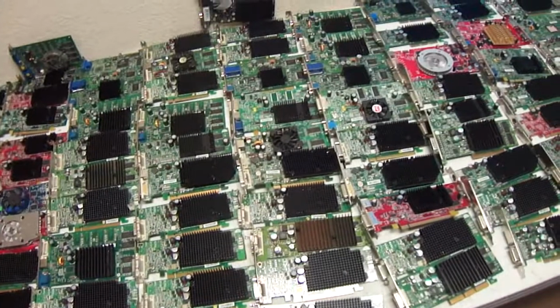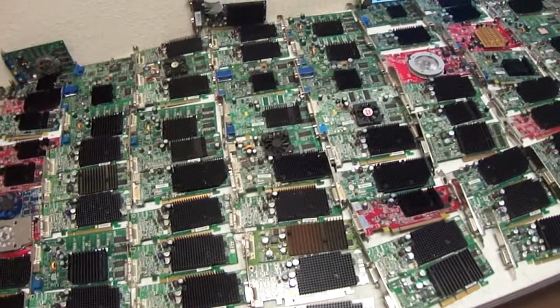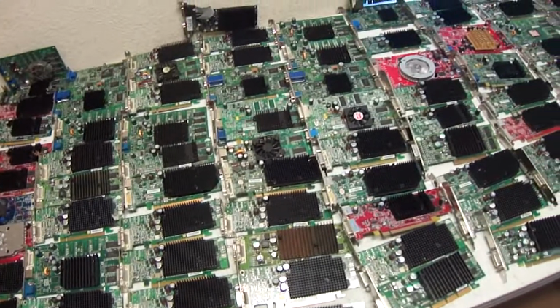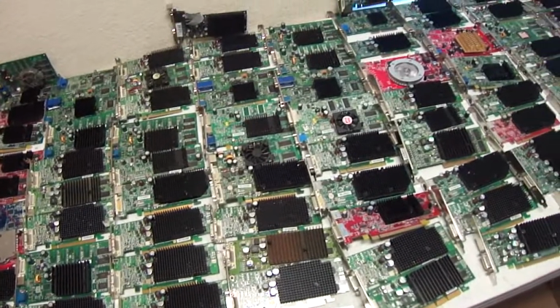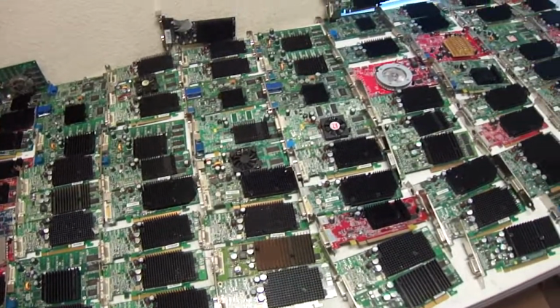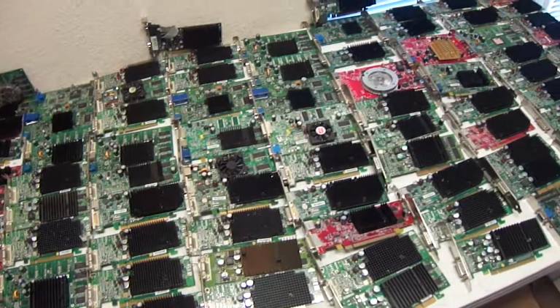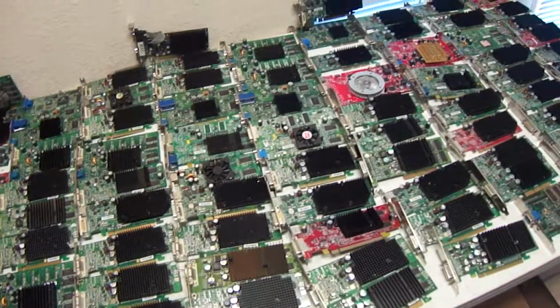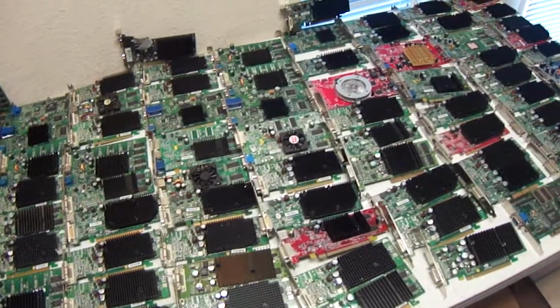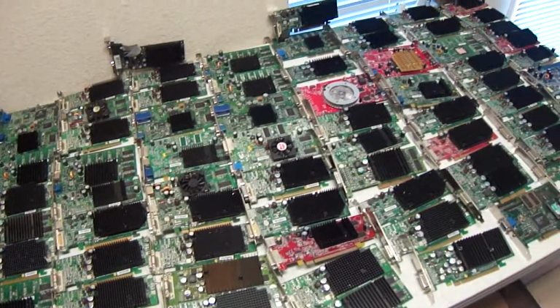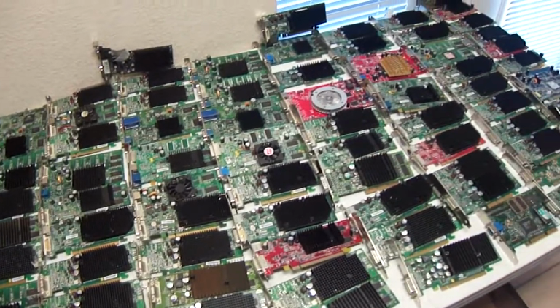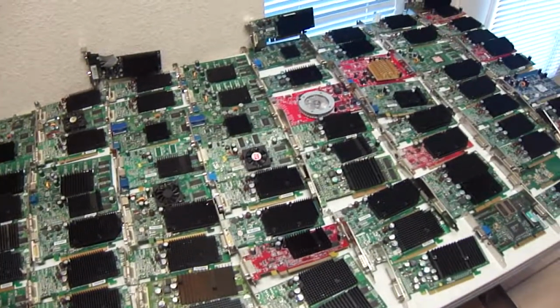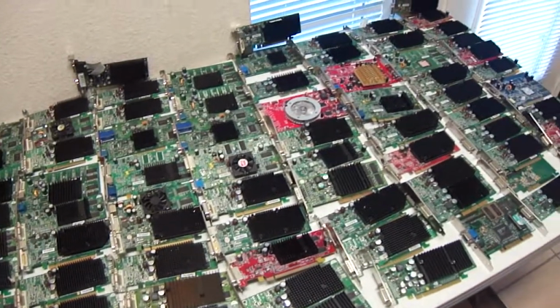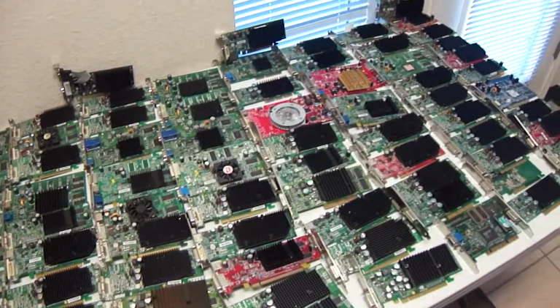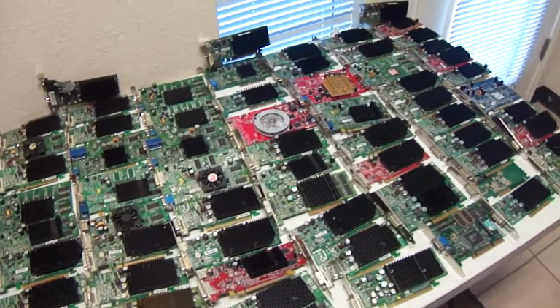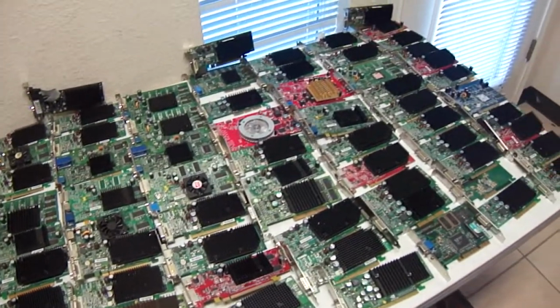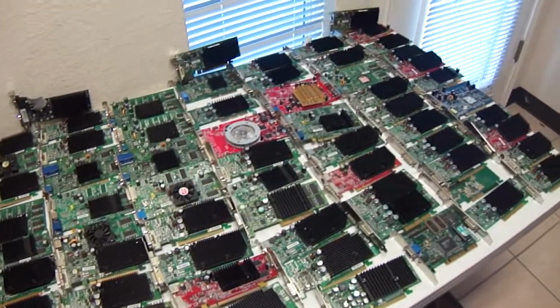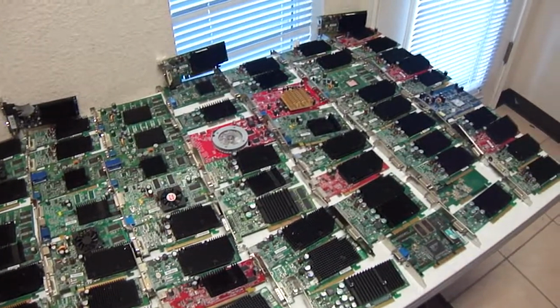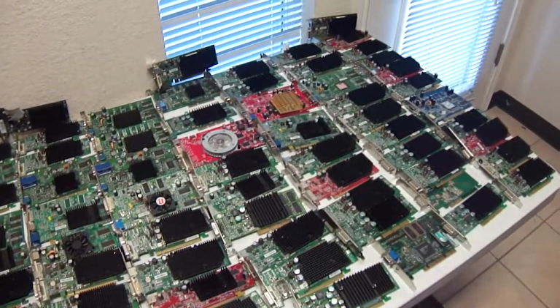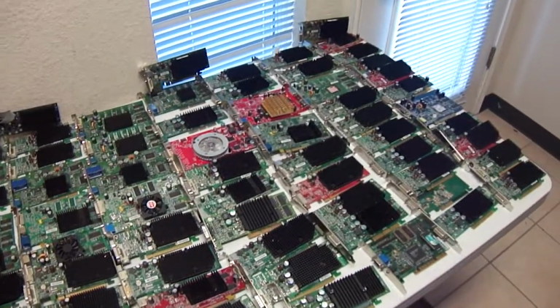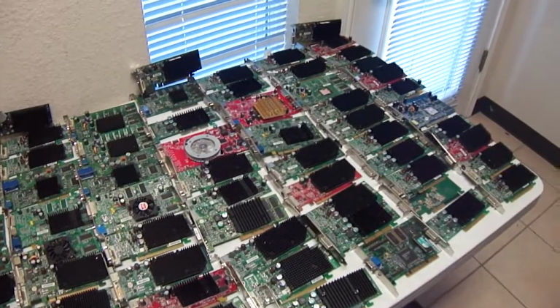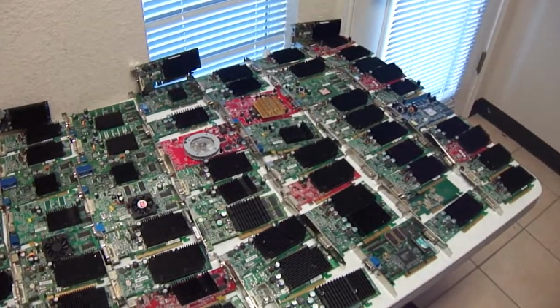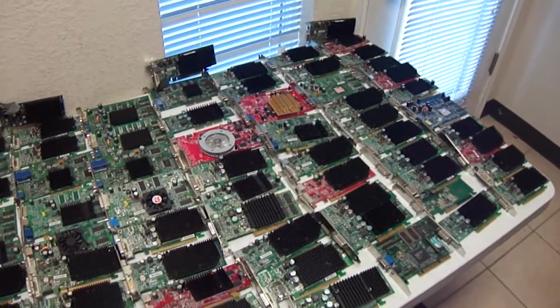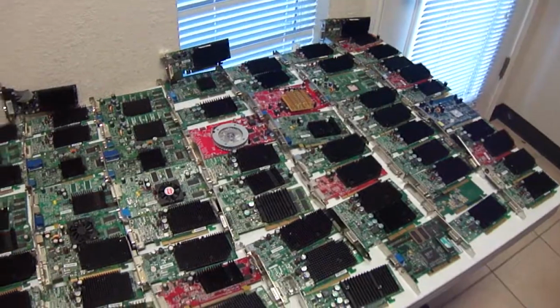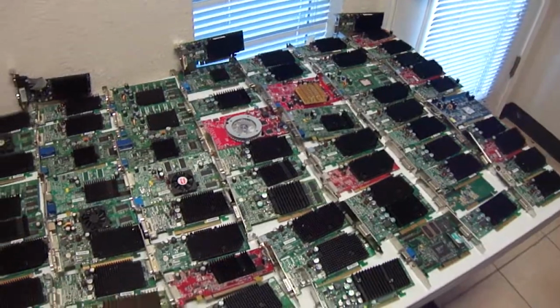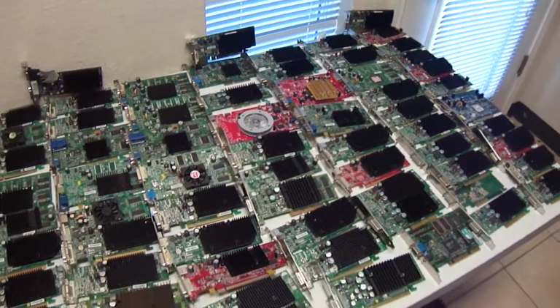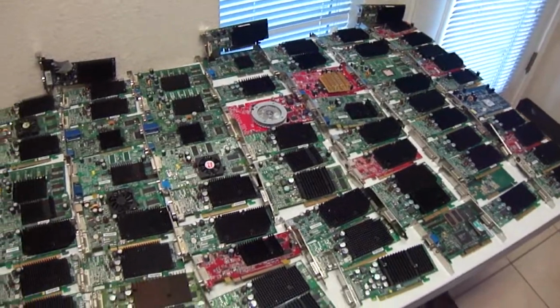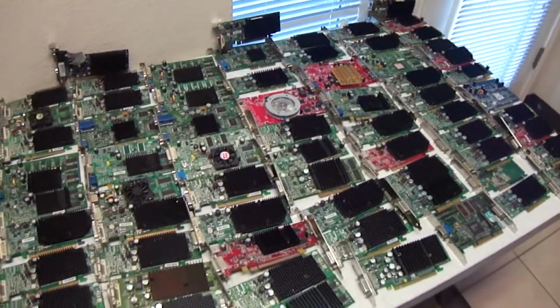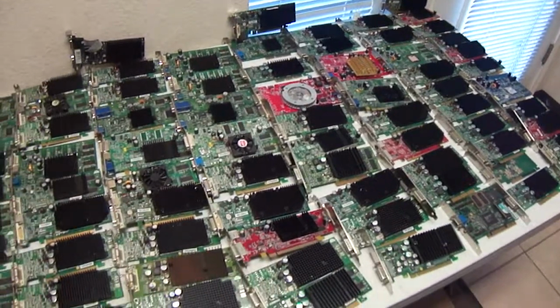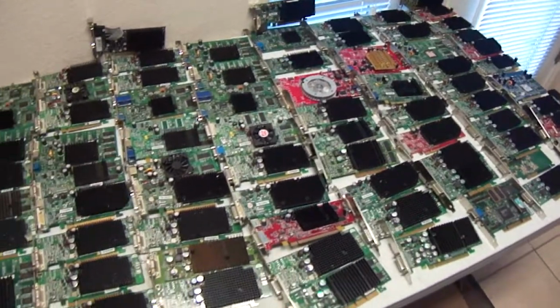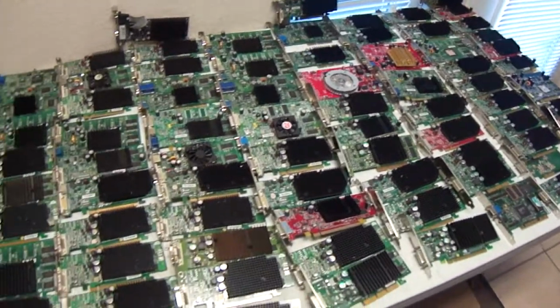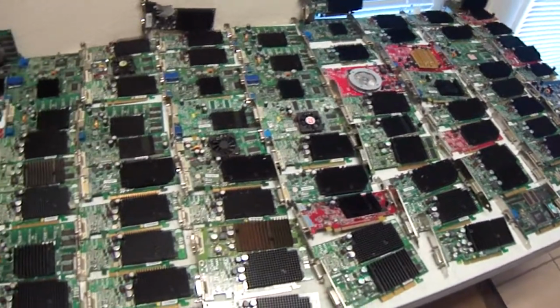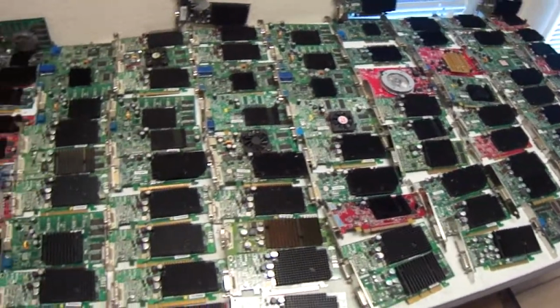We've got low profile, we've got regular profile, there's low-end cards, some mid-range — a nice little variety.